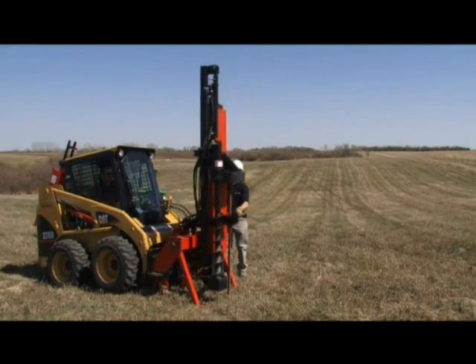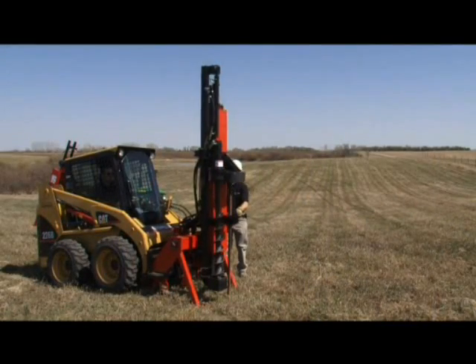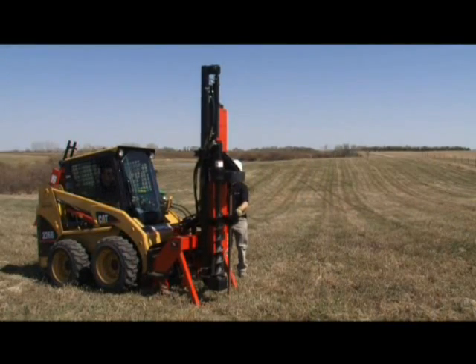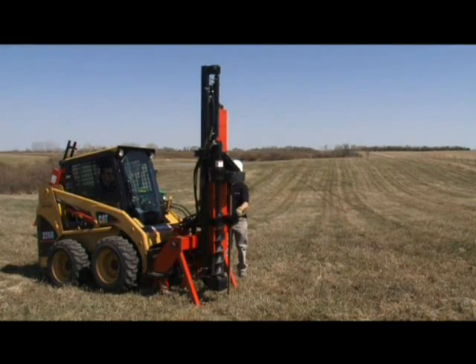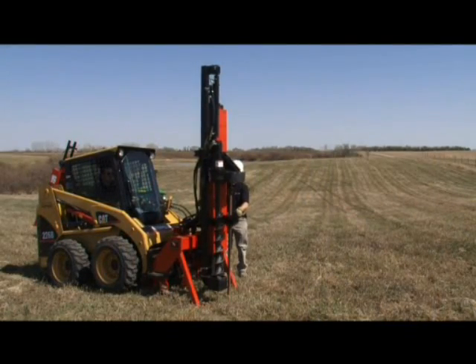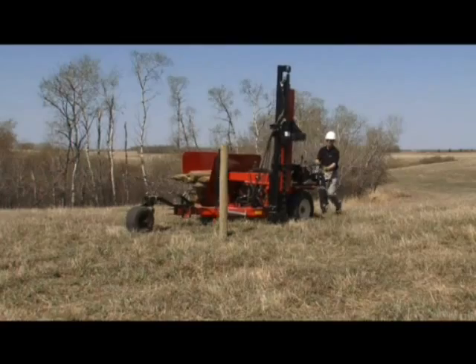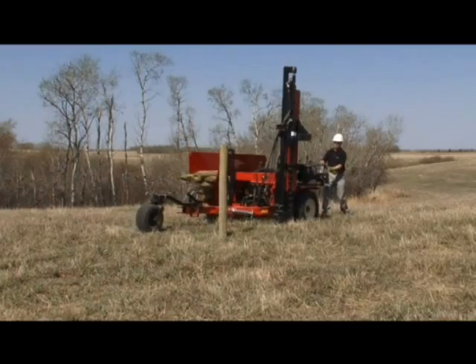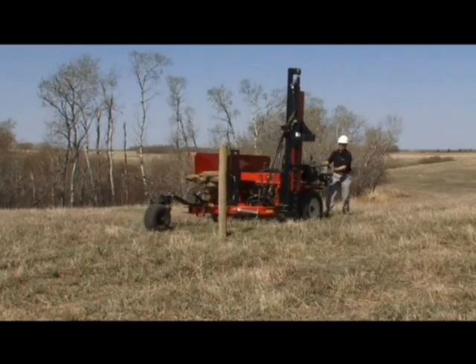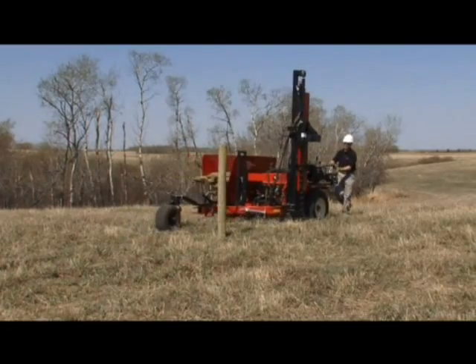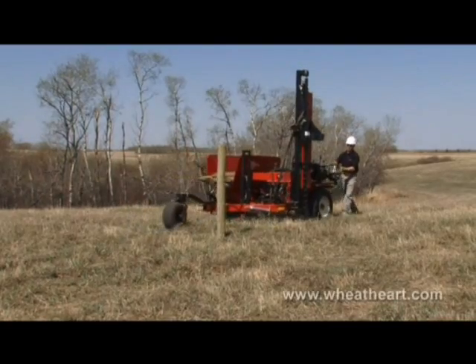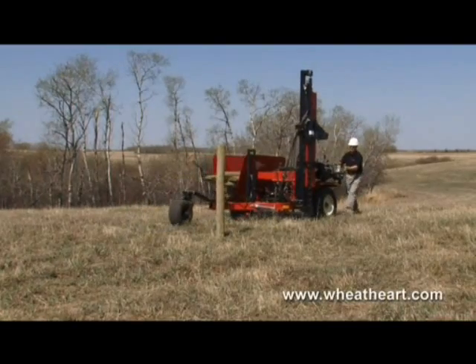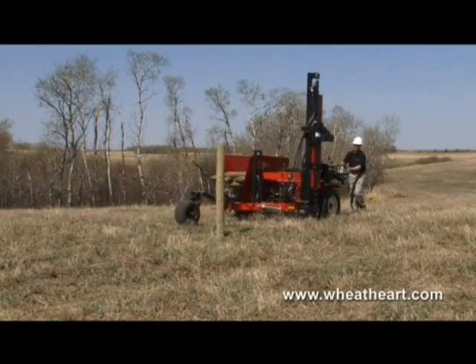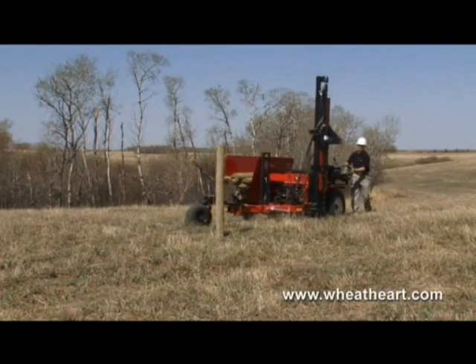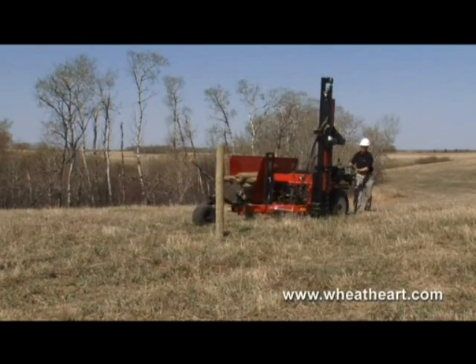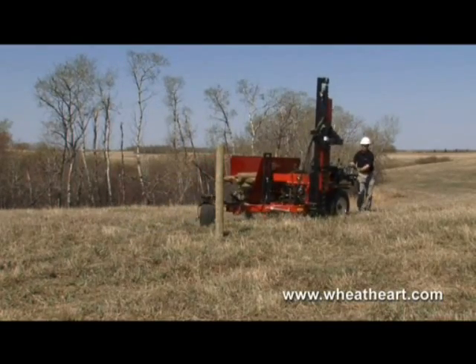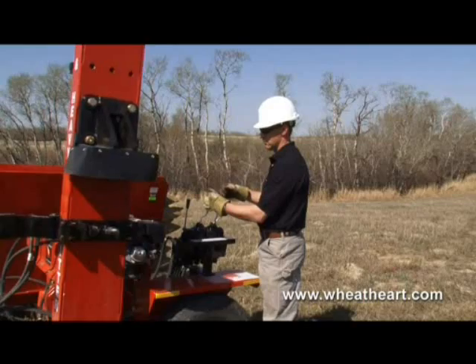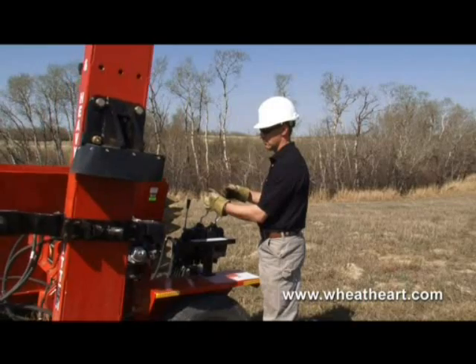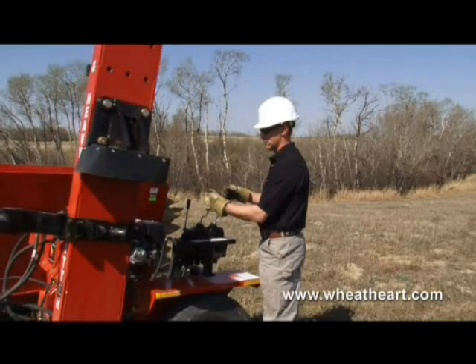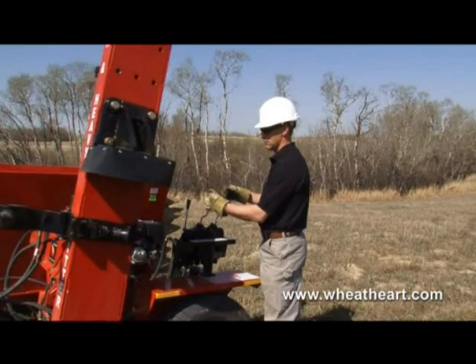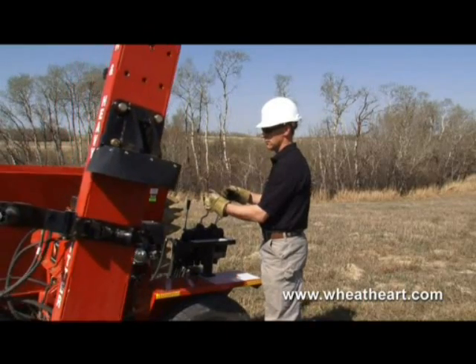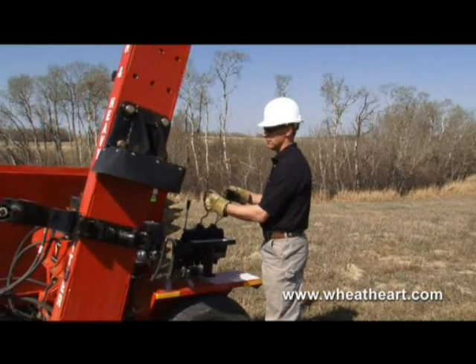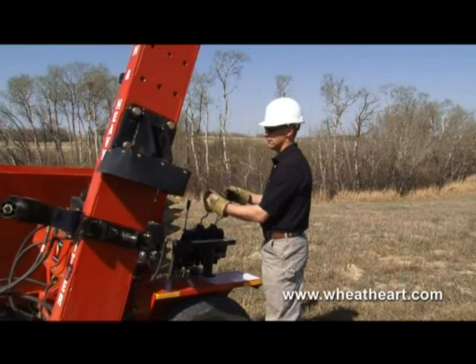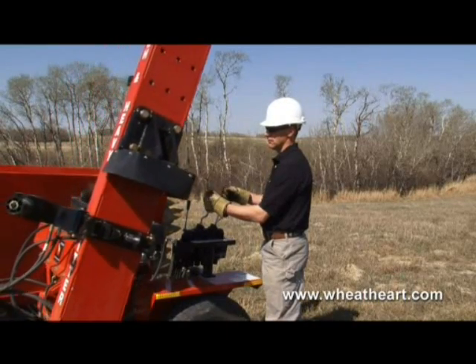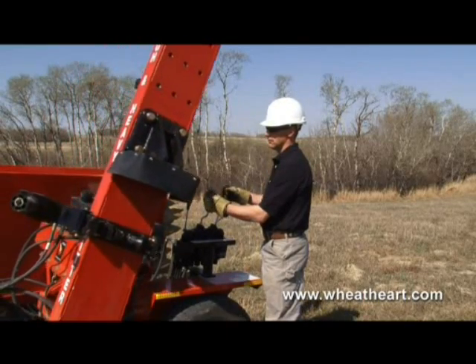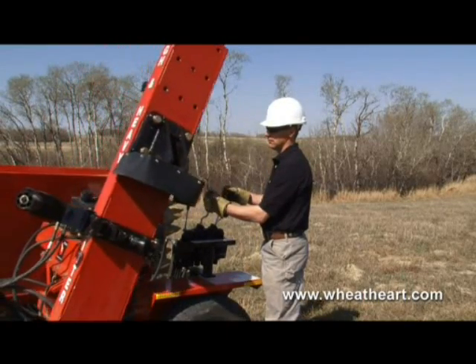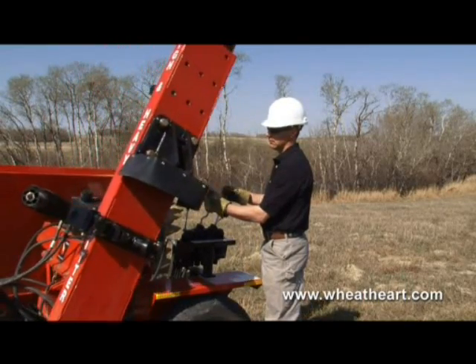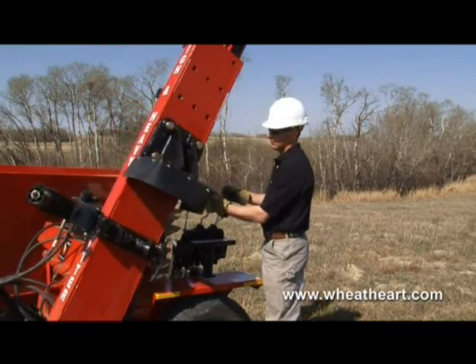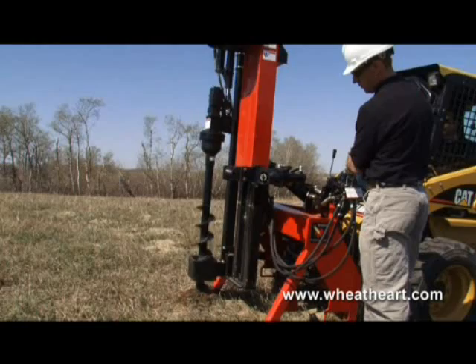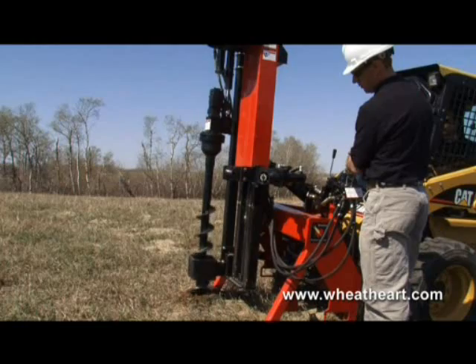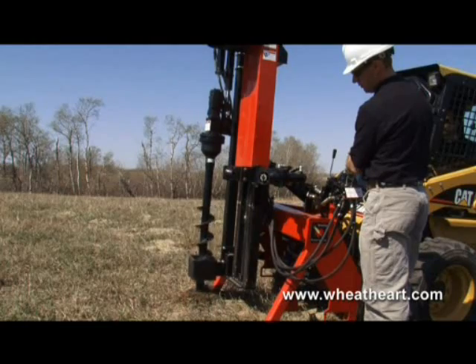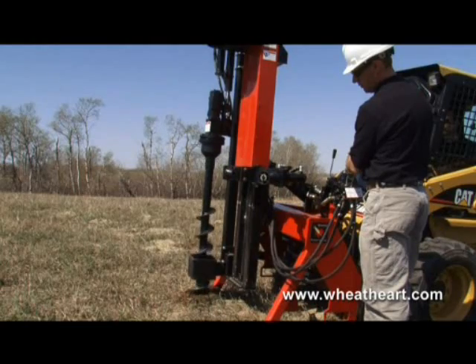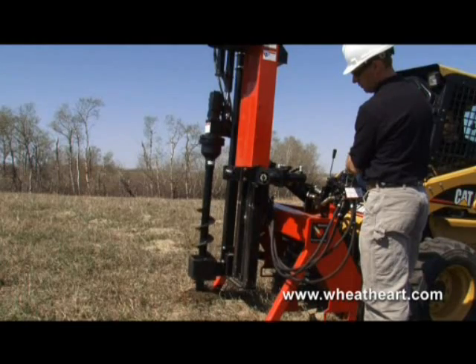Established in 1973, Wheathart Manufacturing is known for quality, innovation and durability in agricultural equipment.